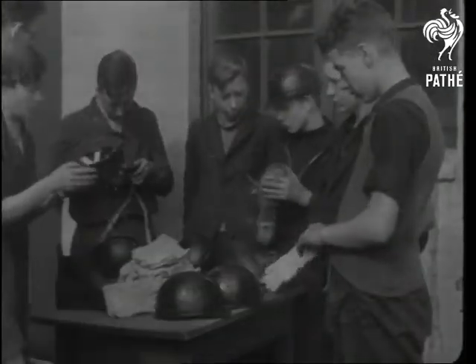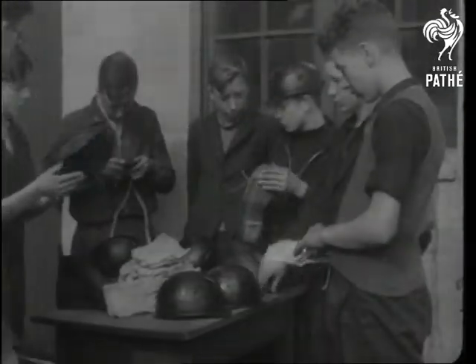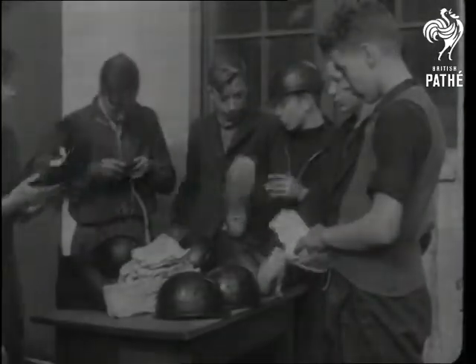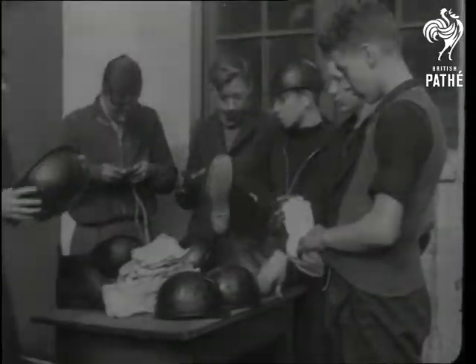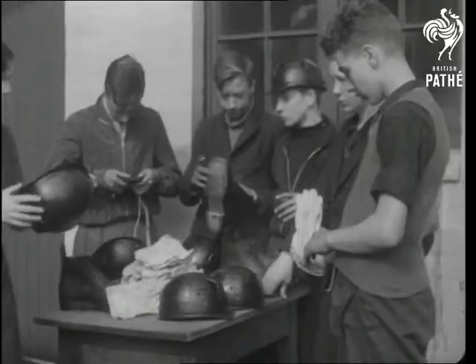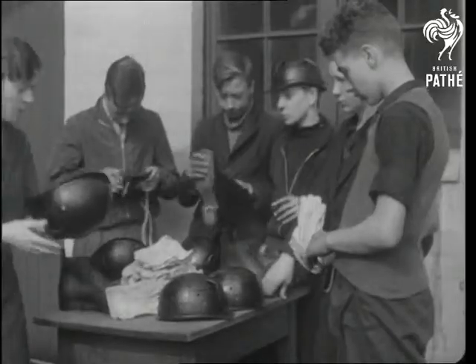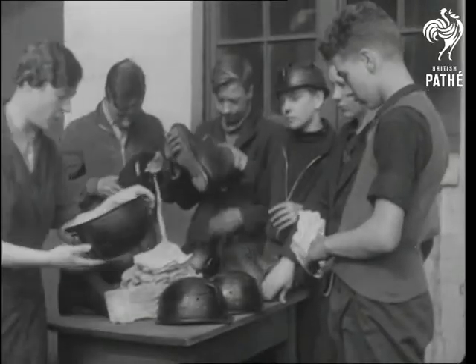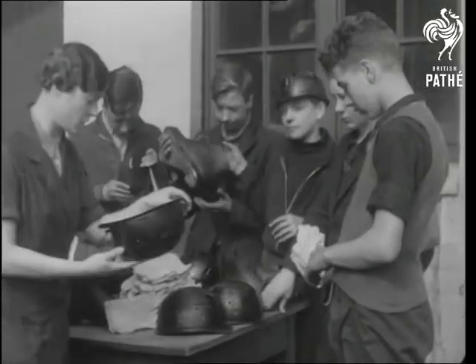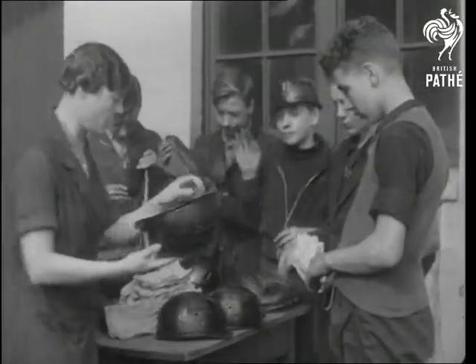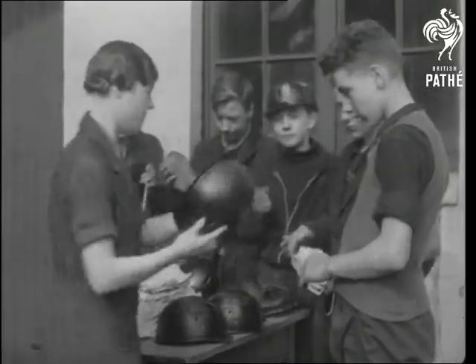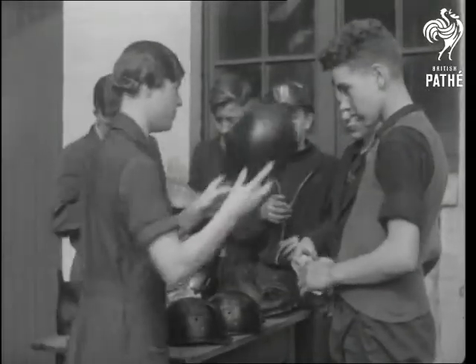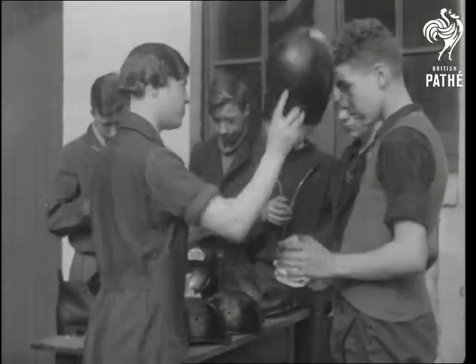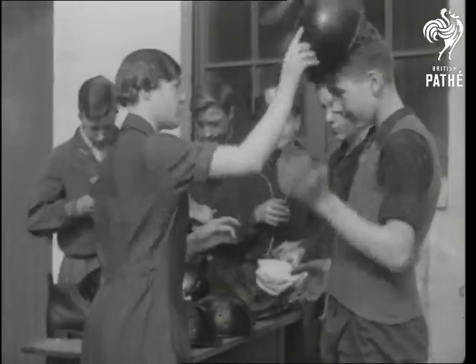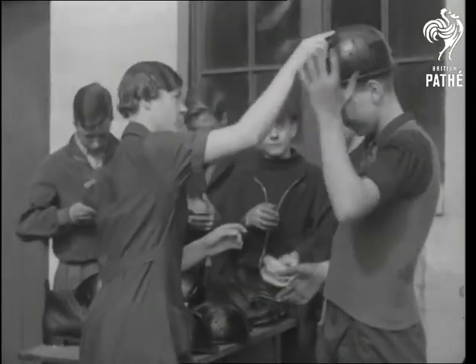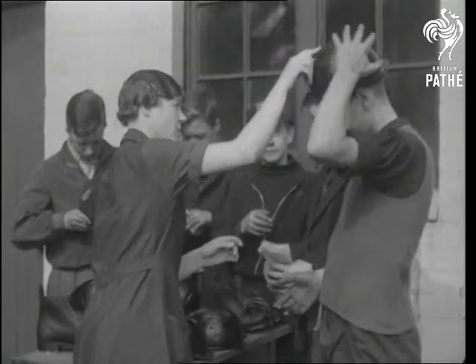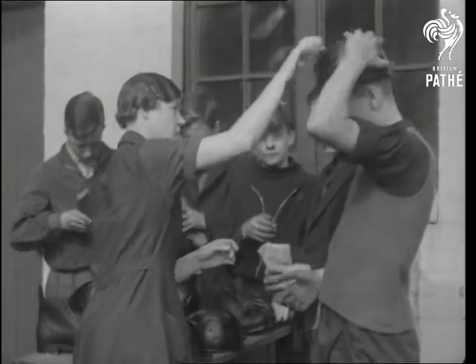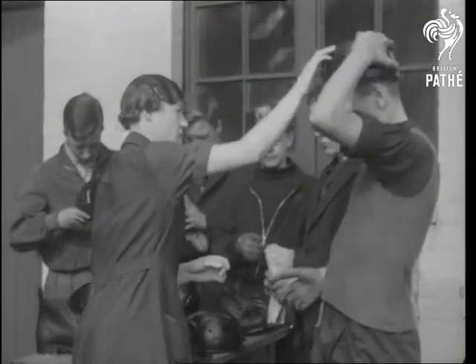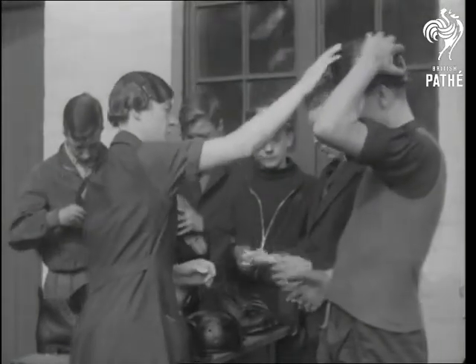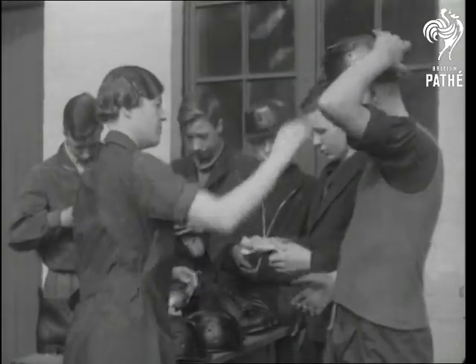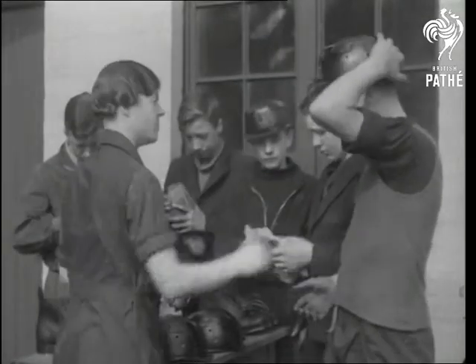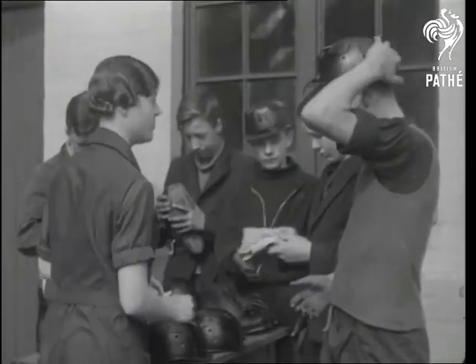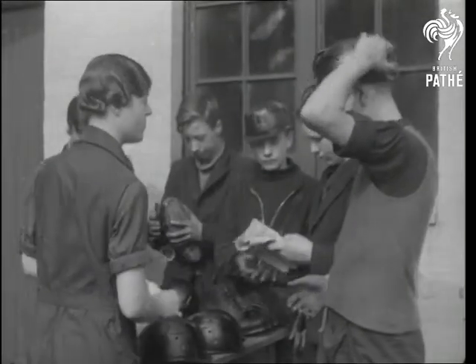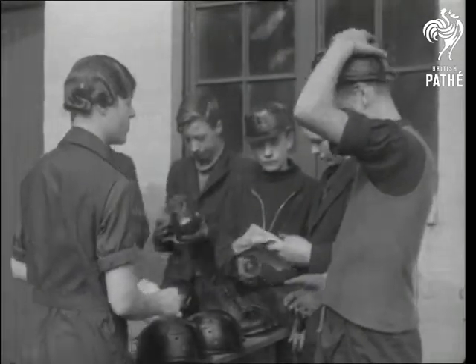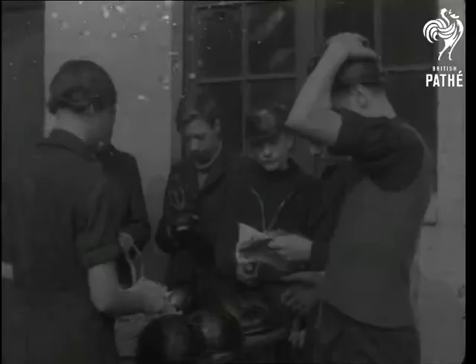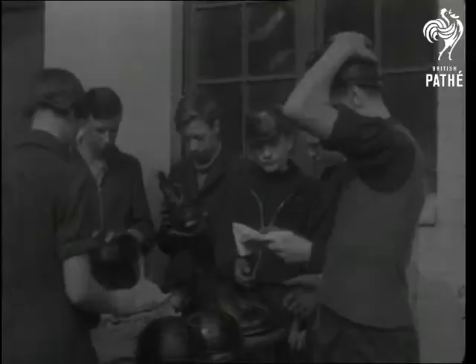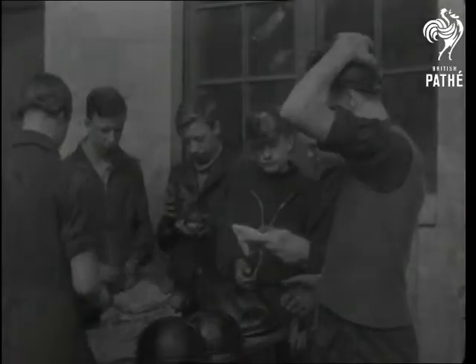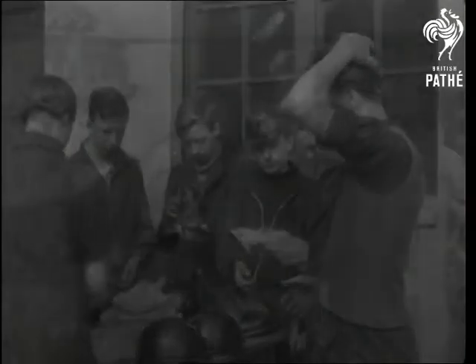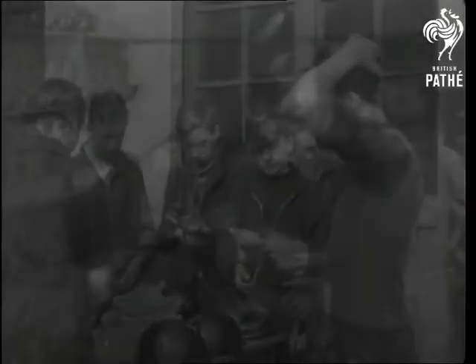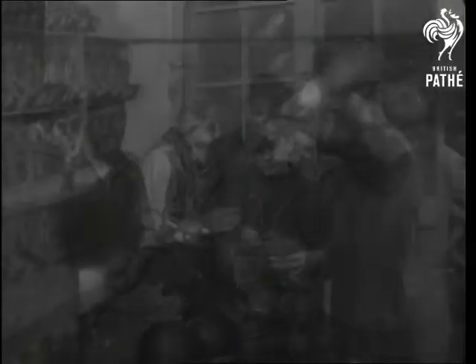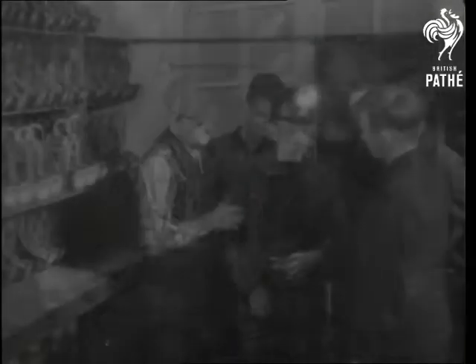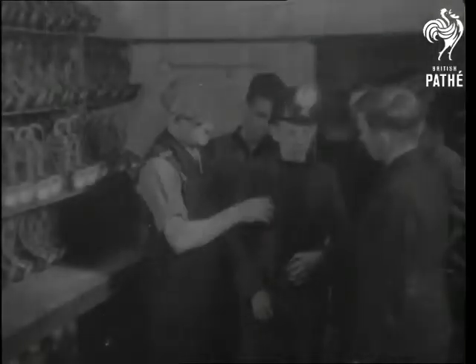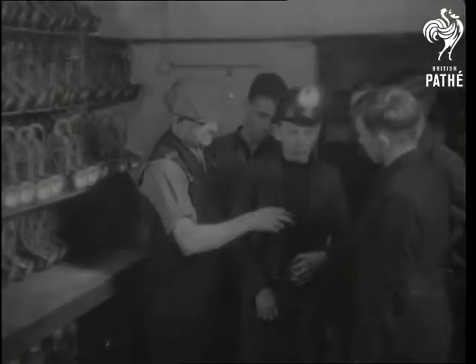Before they go down, they call at the hatters. "There you are, my lad, a perfect fit." And then comes the matter of the miner's lamp.